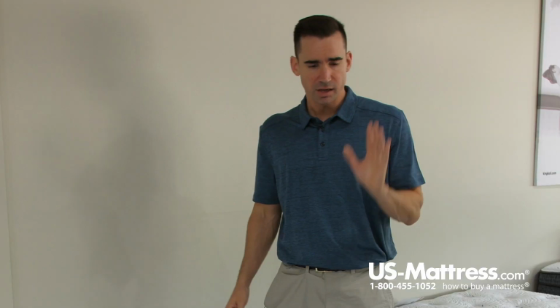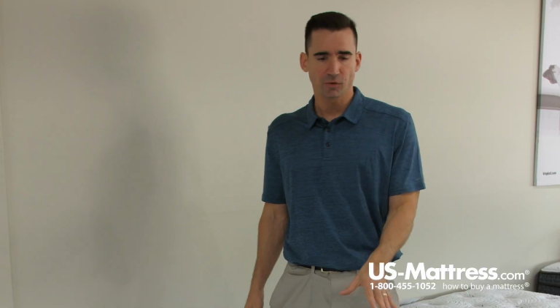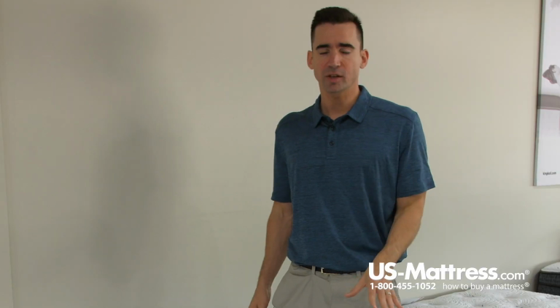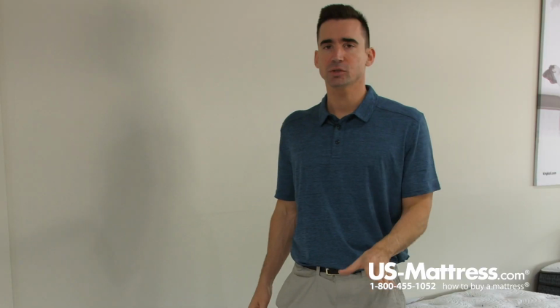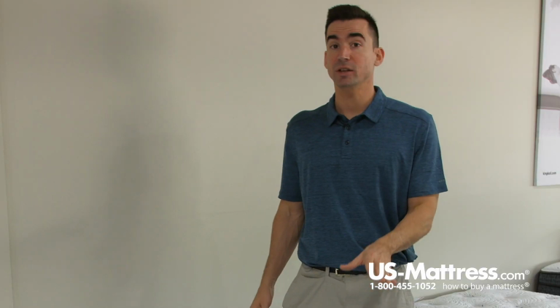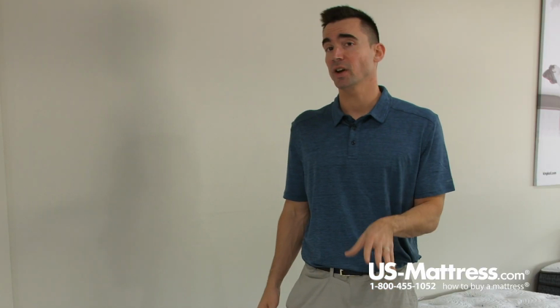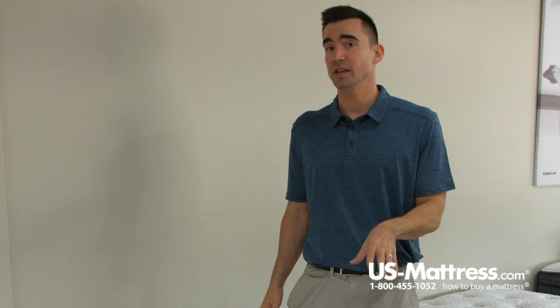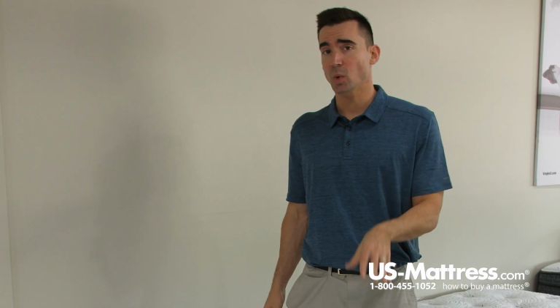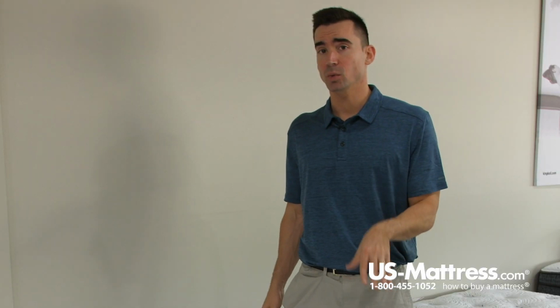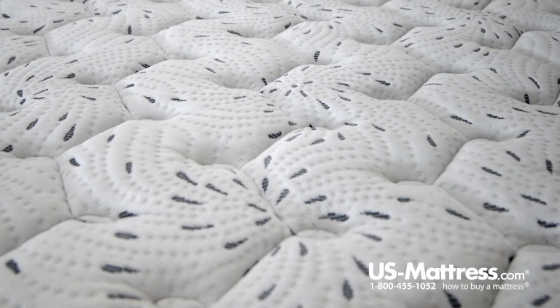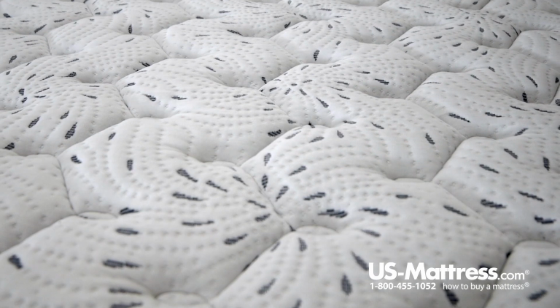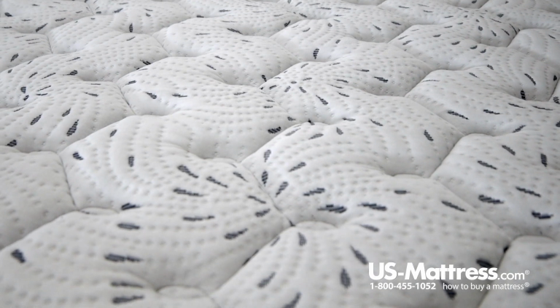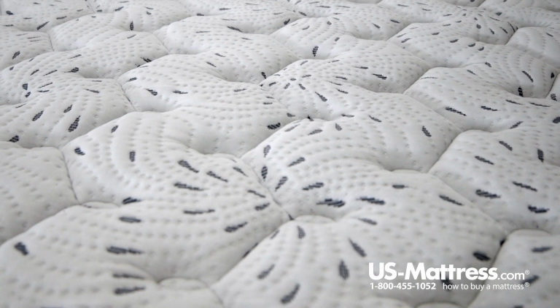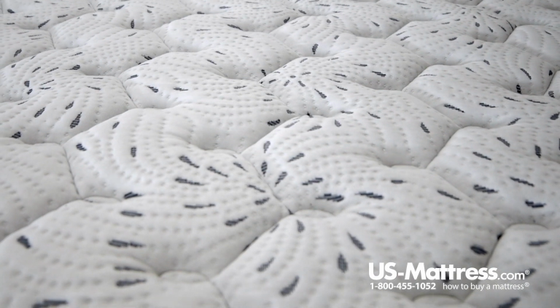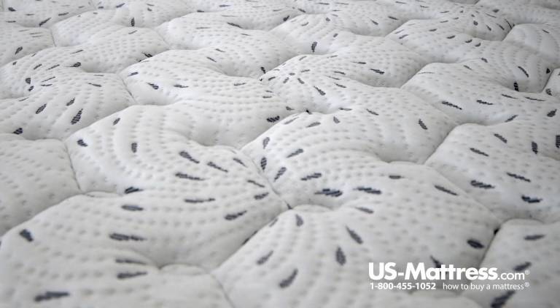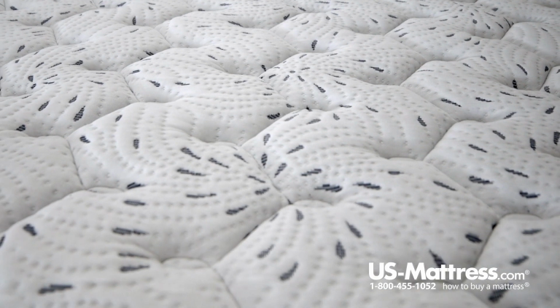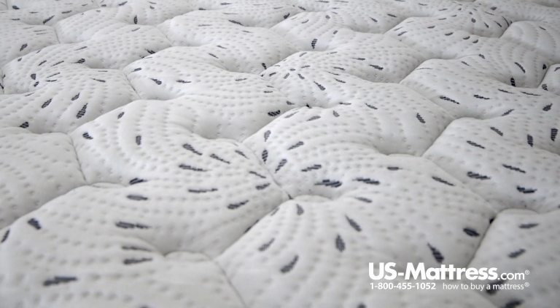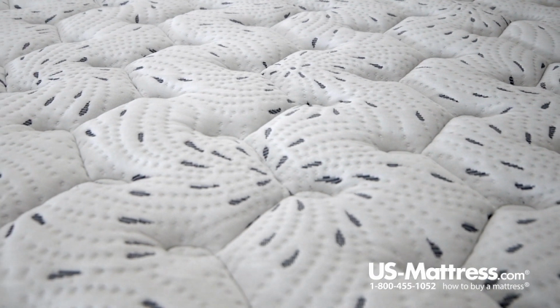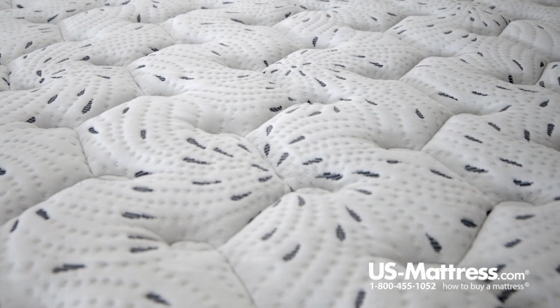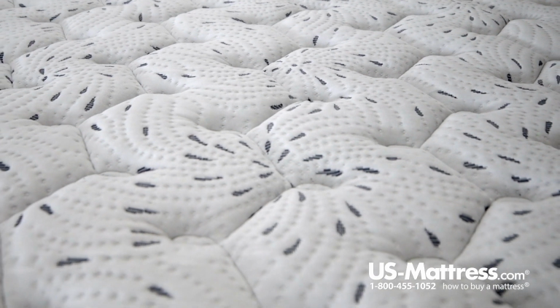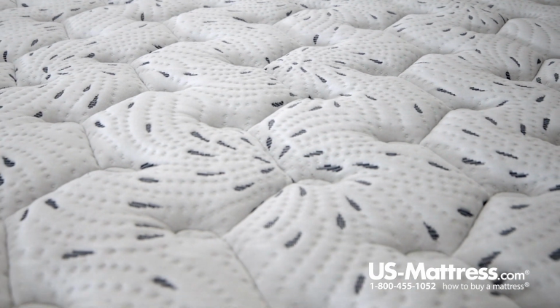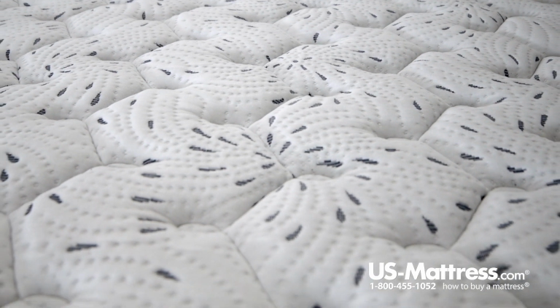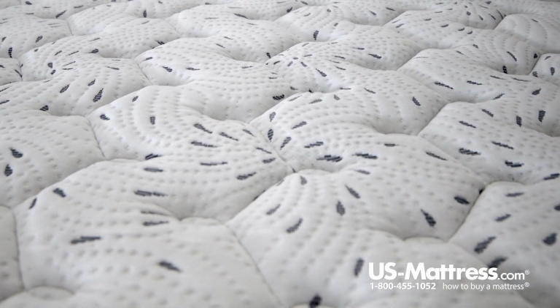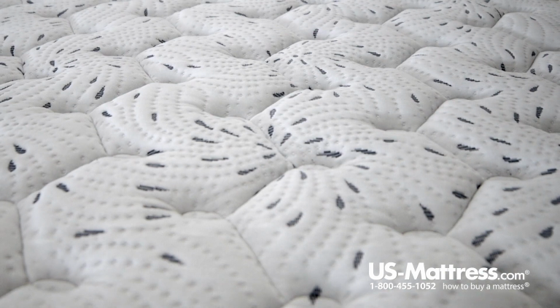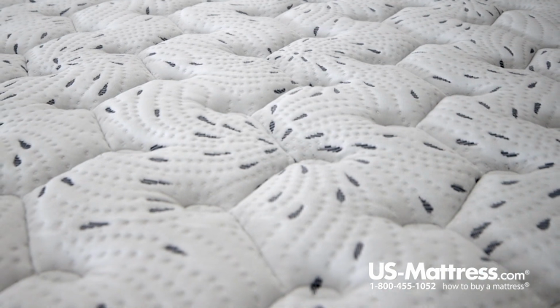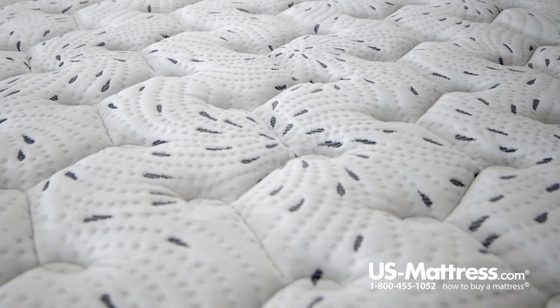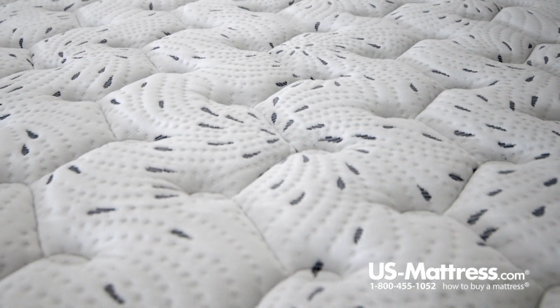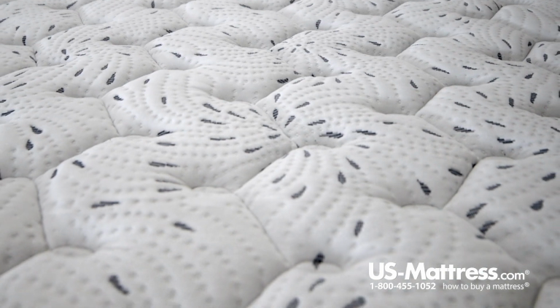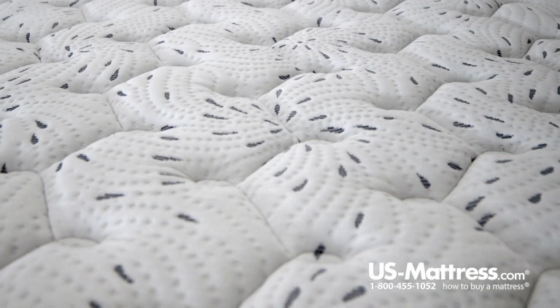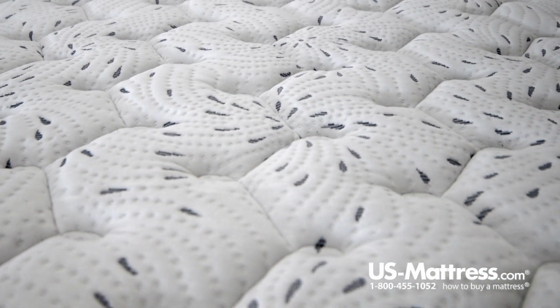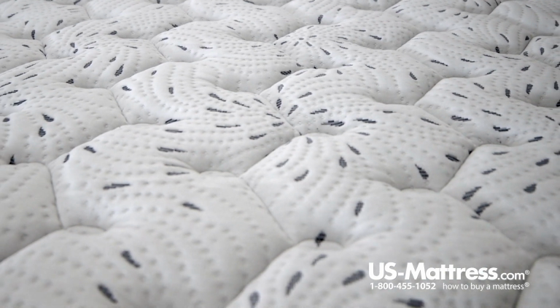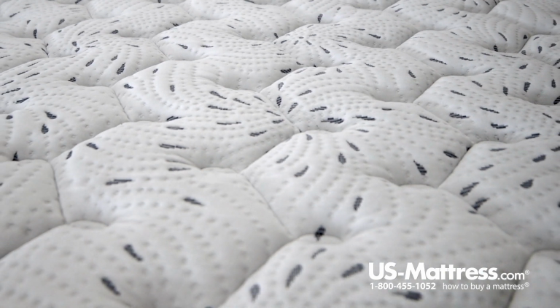It is fully adjustable base friendly as well, which is another added bonus. So if you're in the market for a base, any of the bases on our website are going to work just fine.